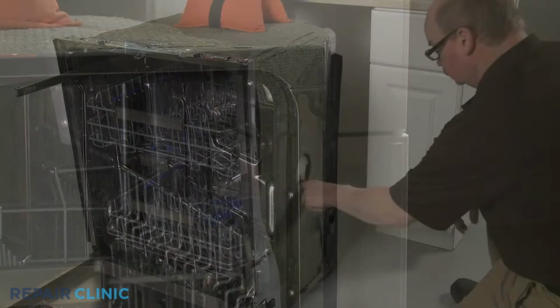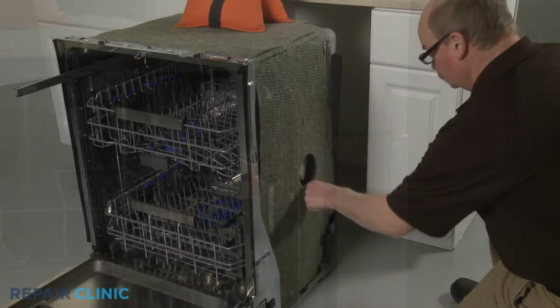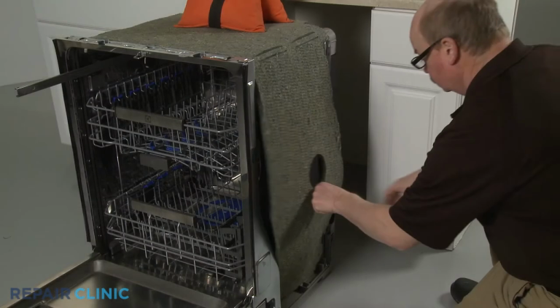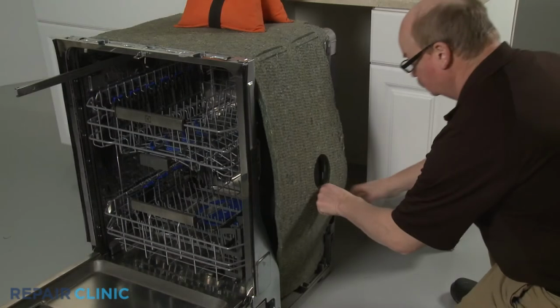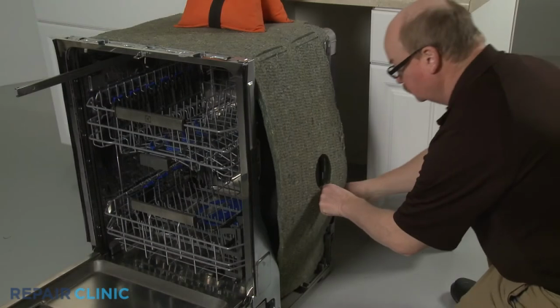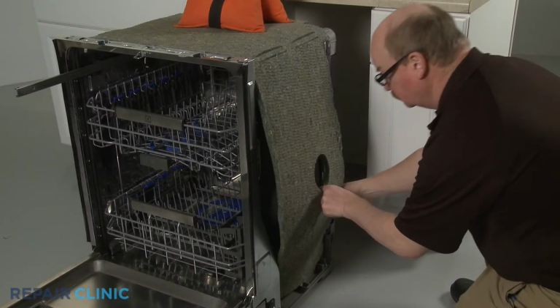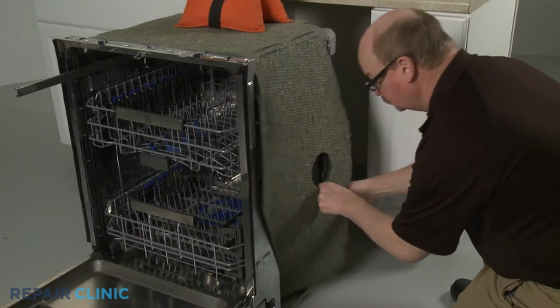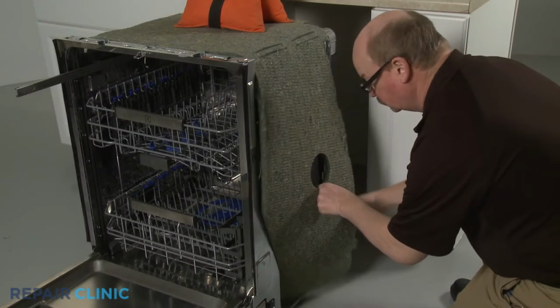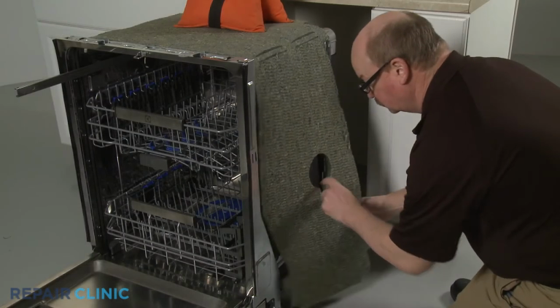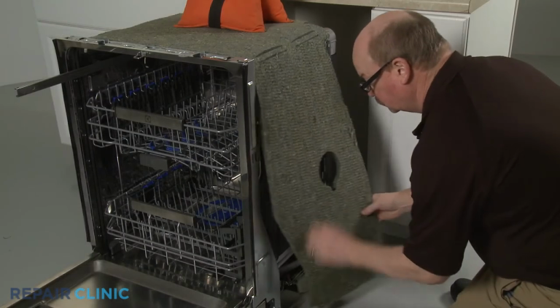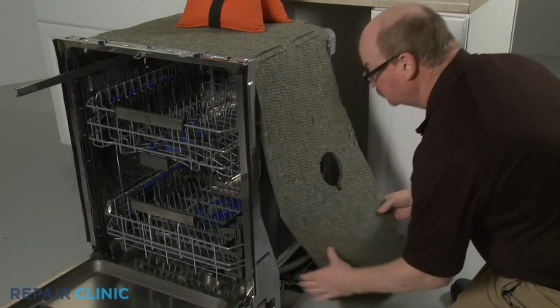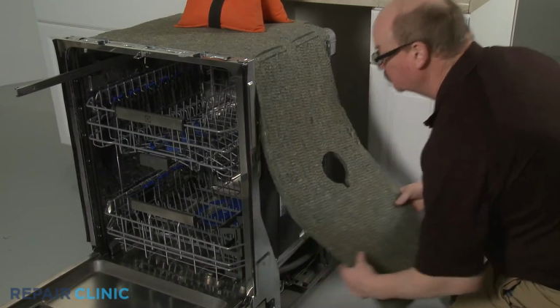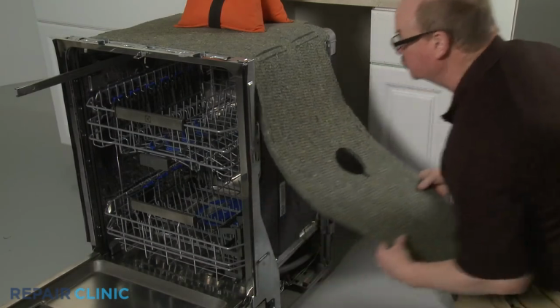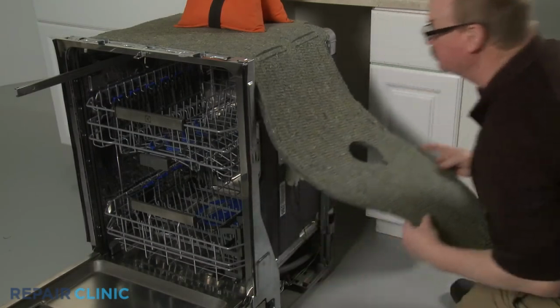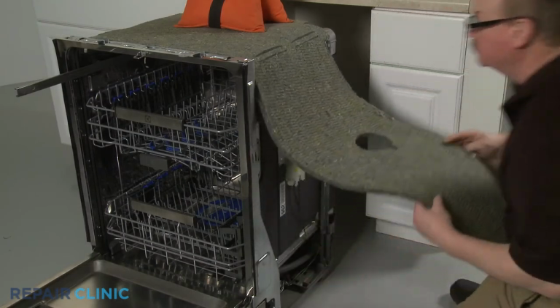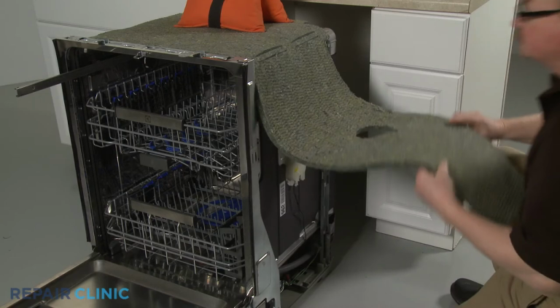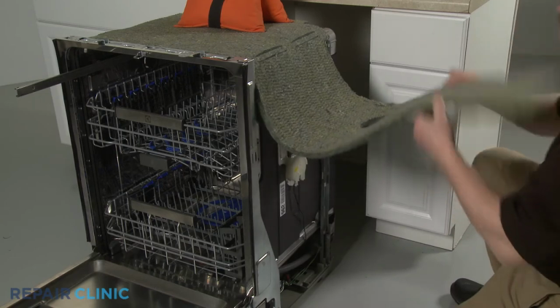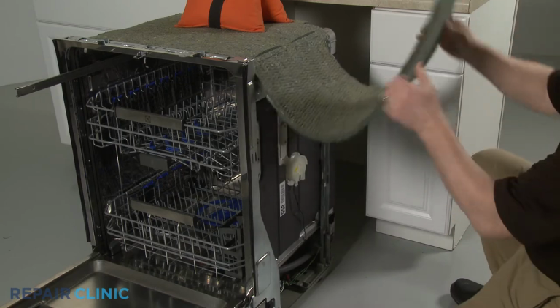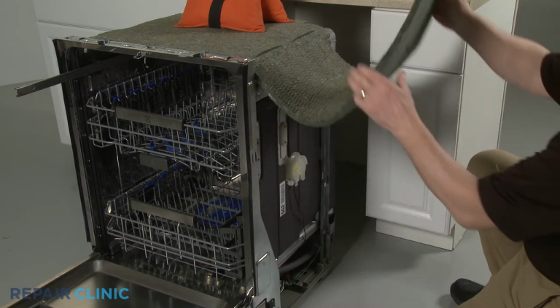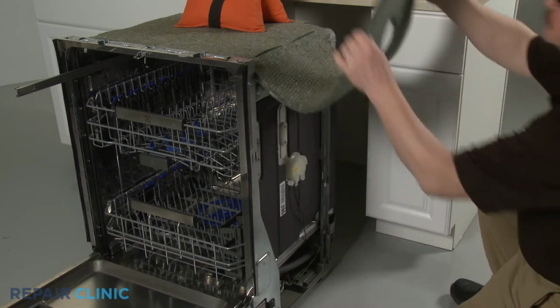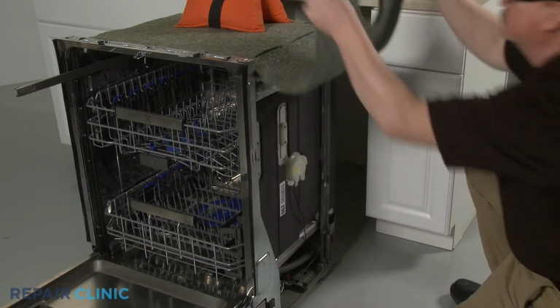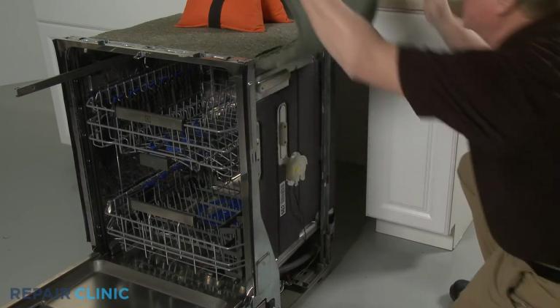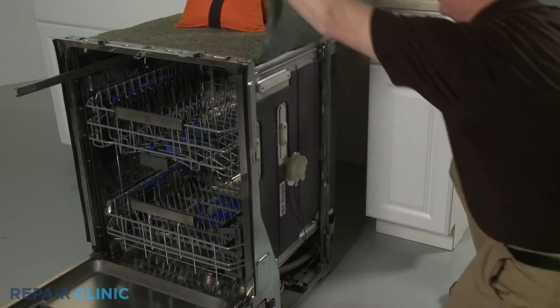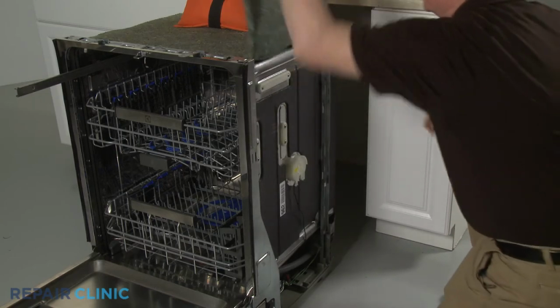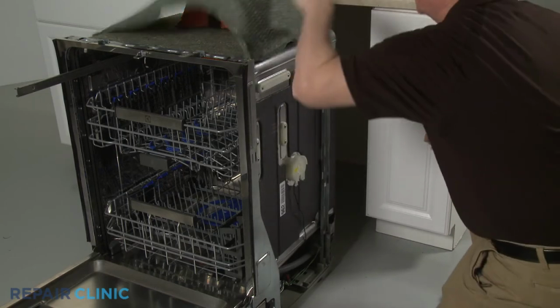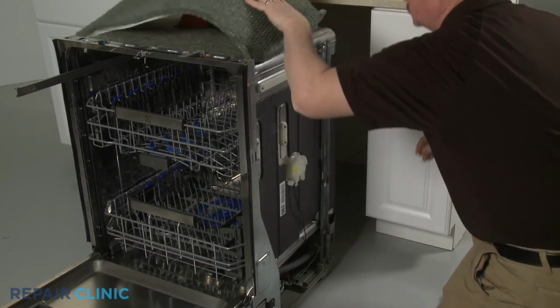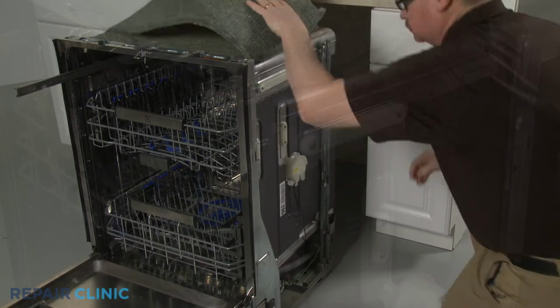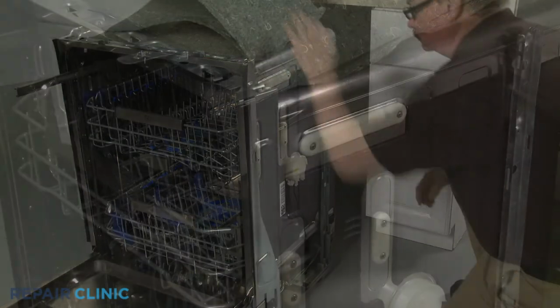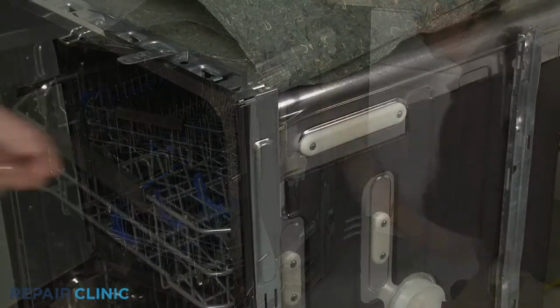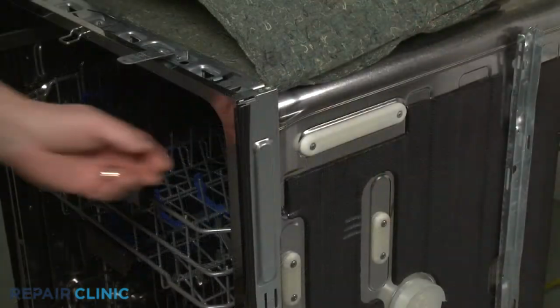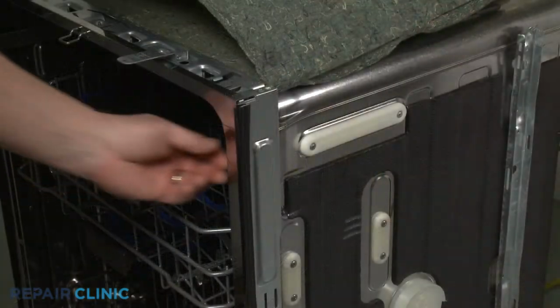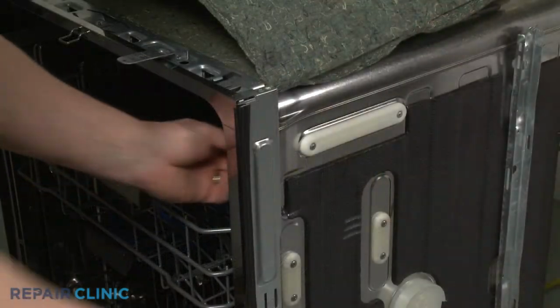Lift up the insulation and unthread the two screws securing the rollers and support.